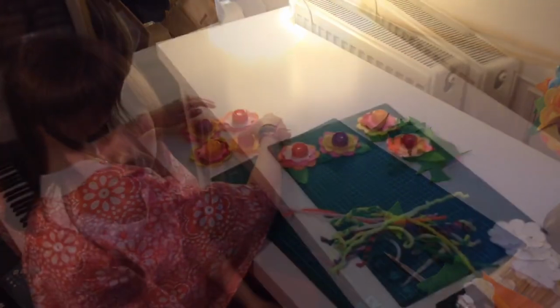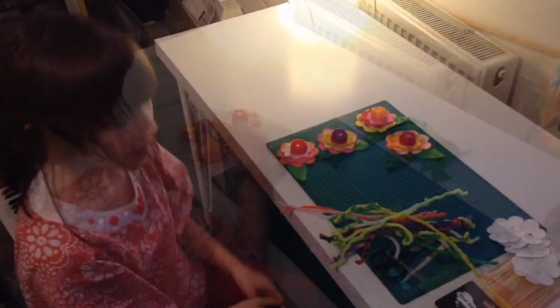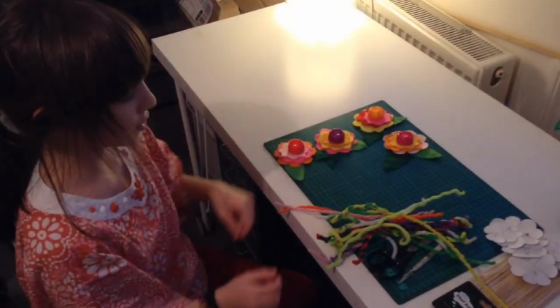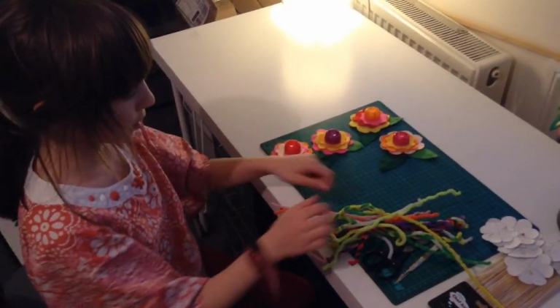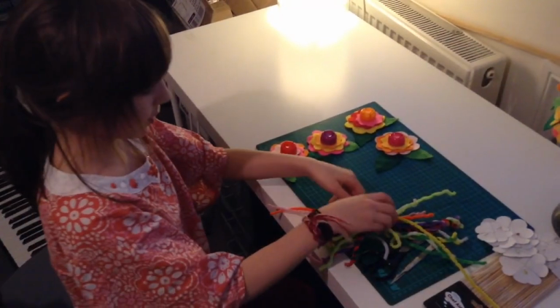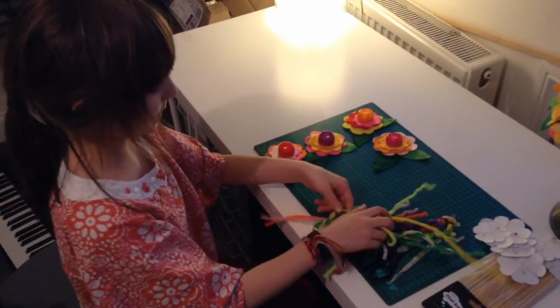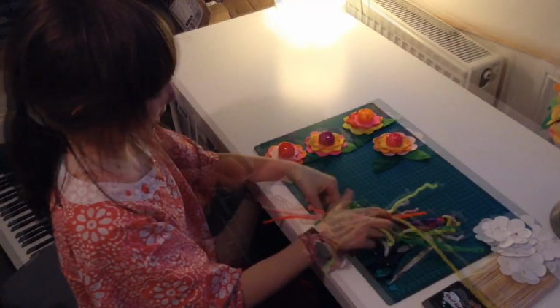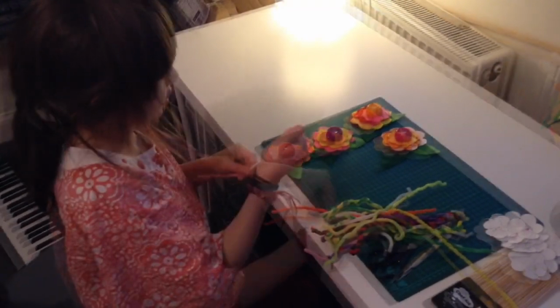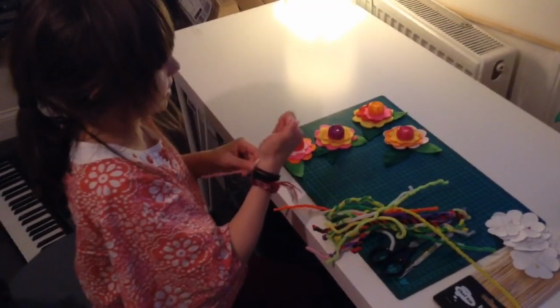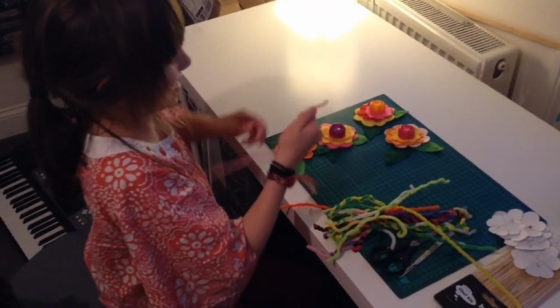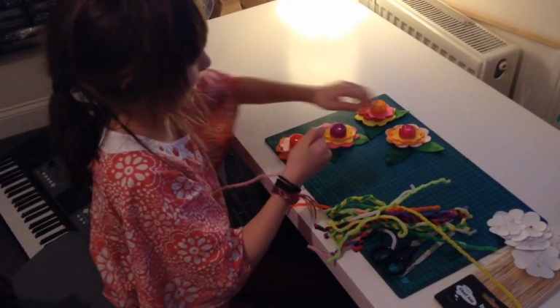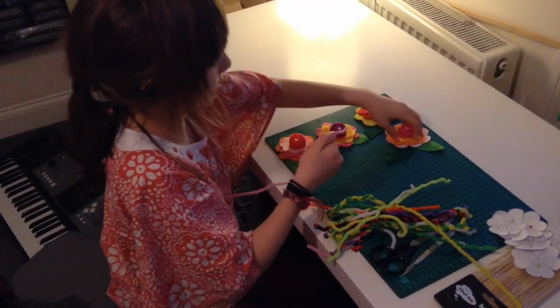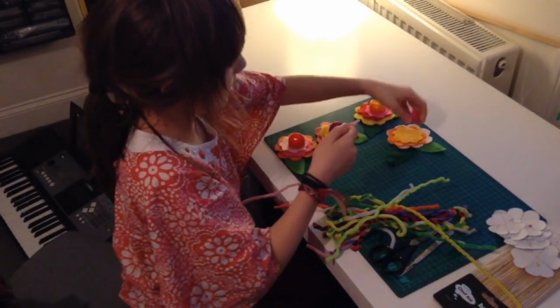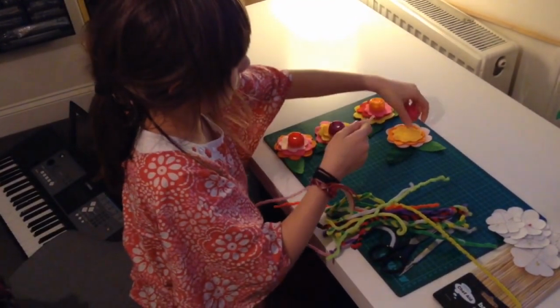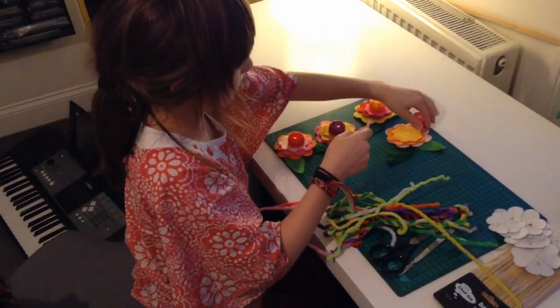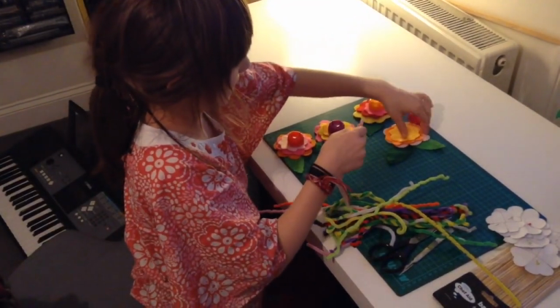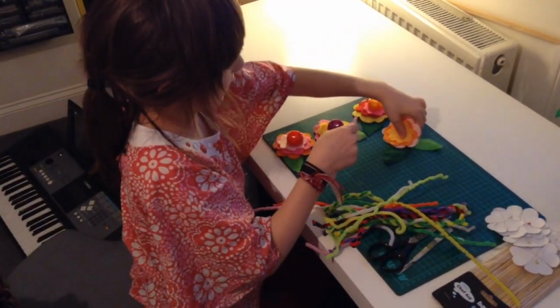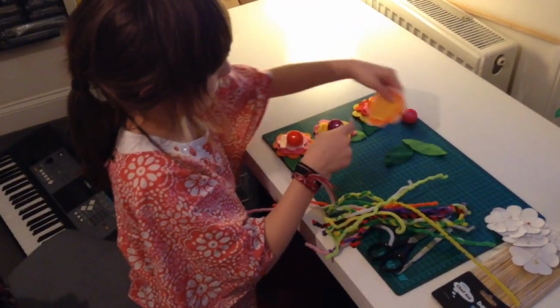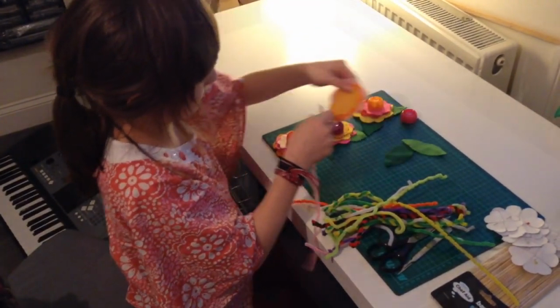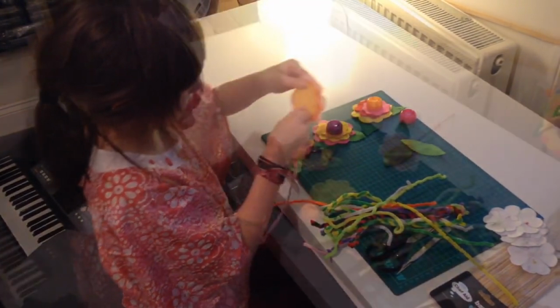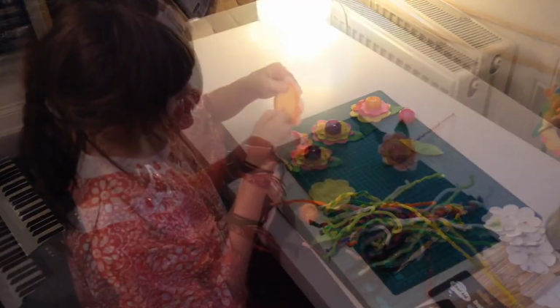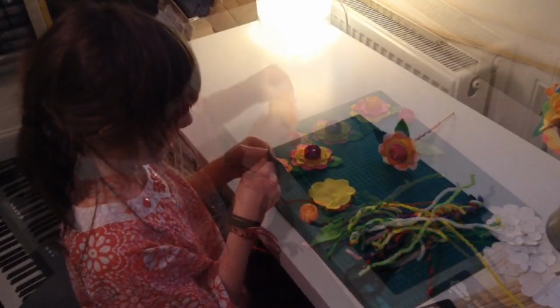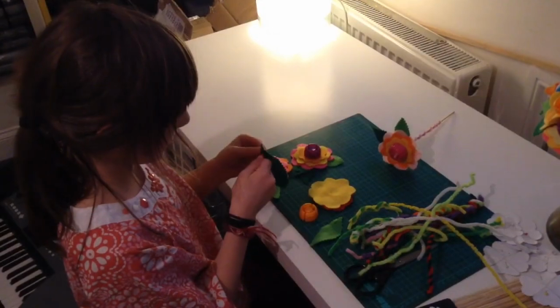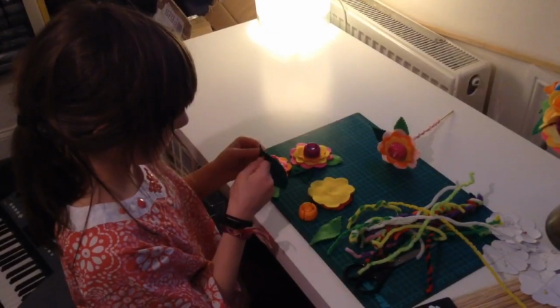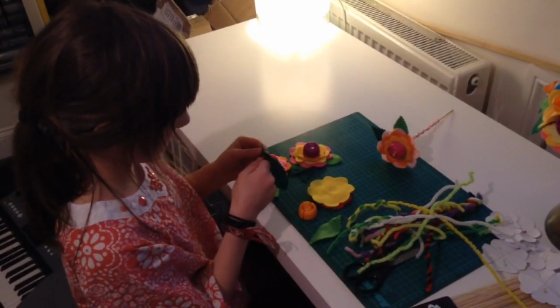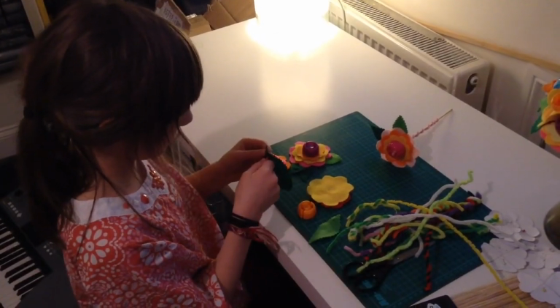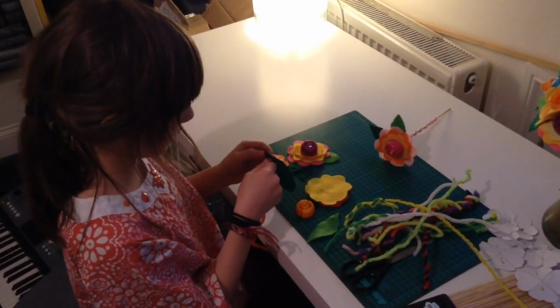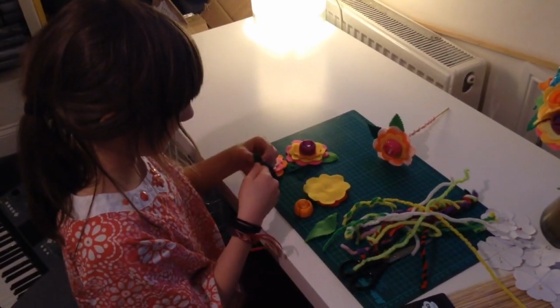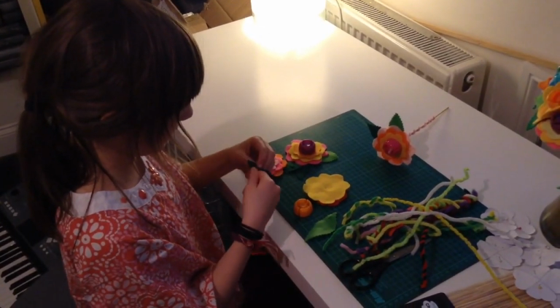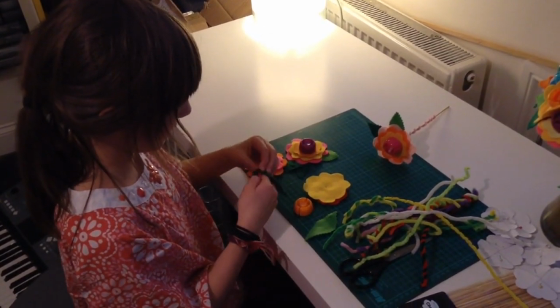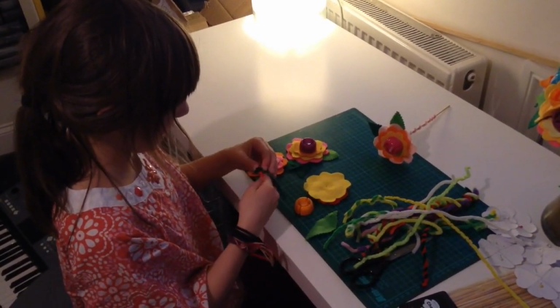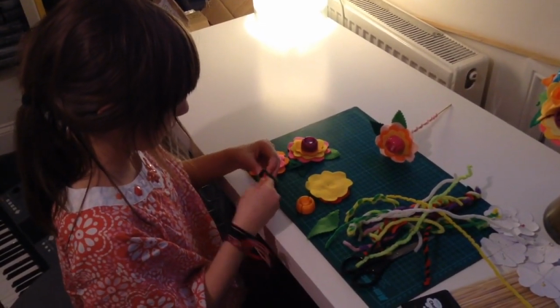Now choose a pipe cleaner which matches the colour of the cap. Start threading it through the leaves and then the flower.